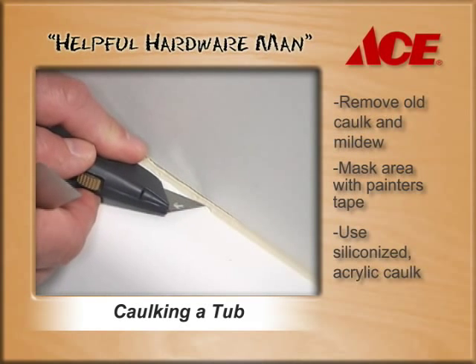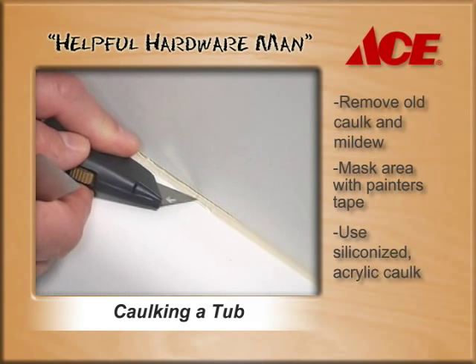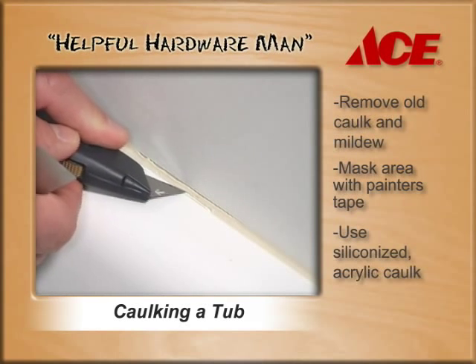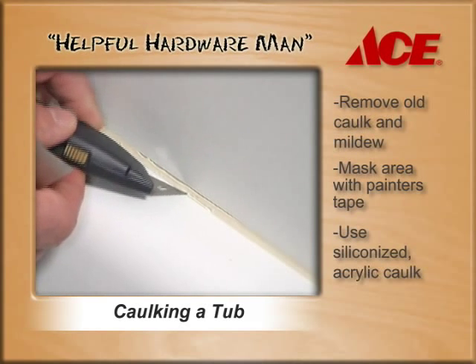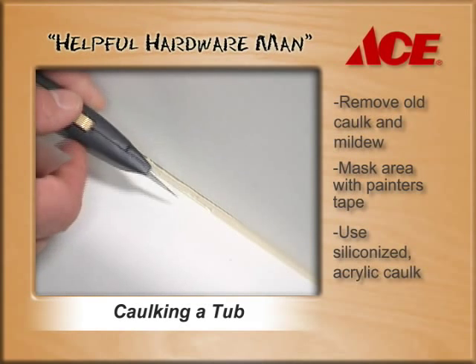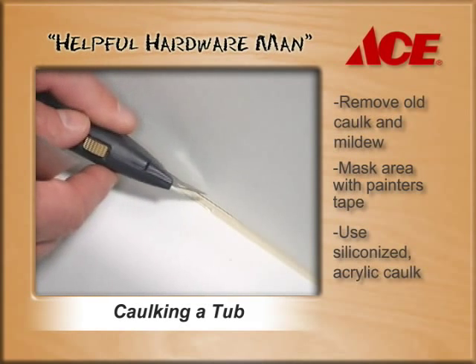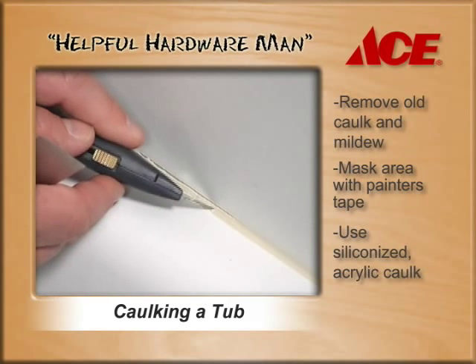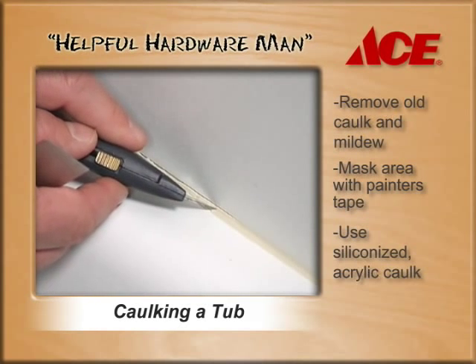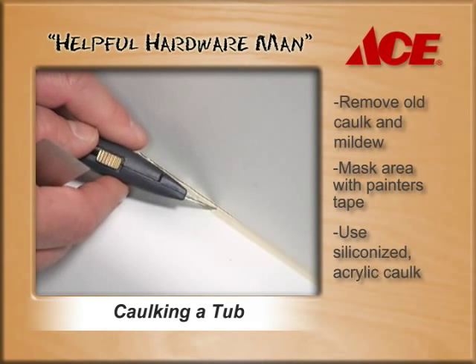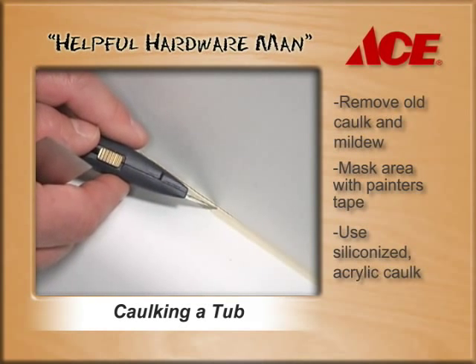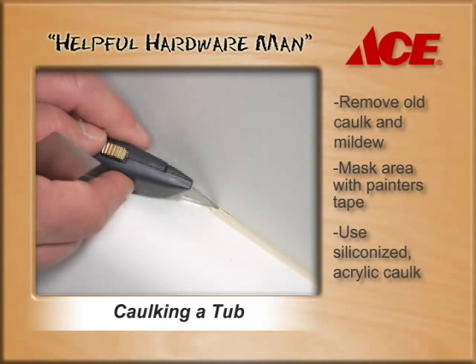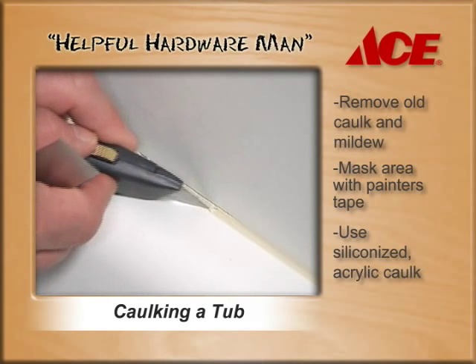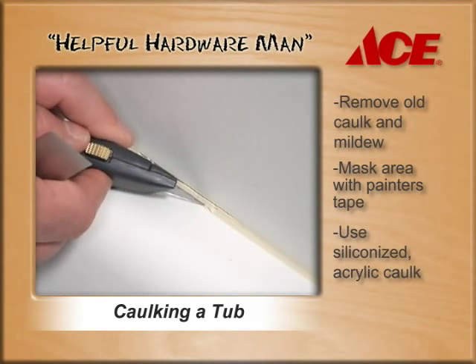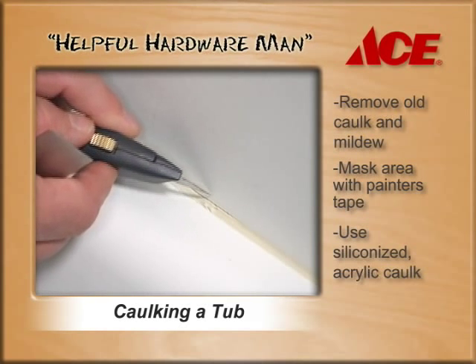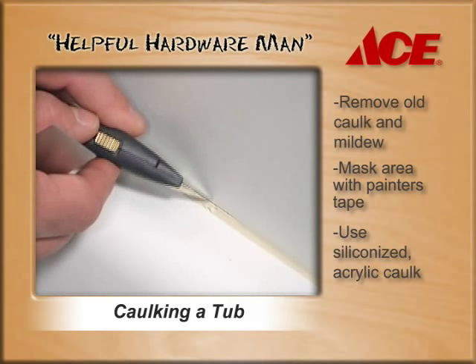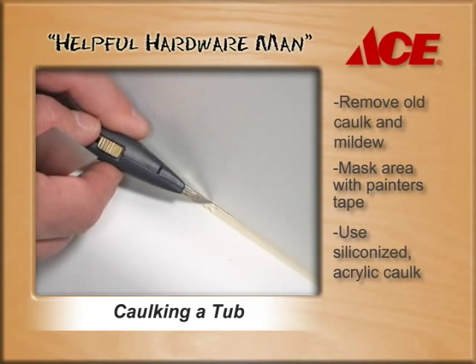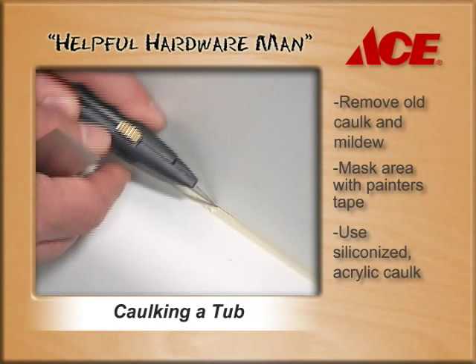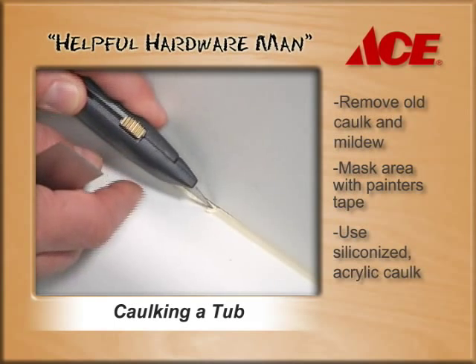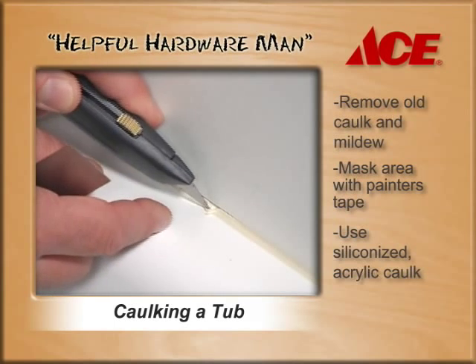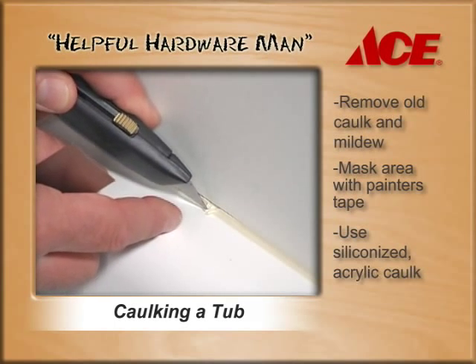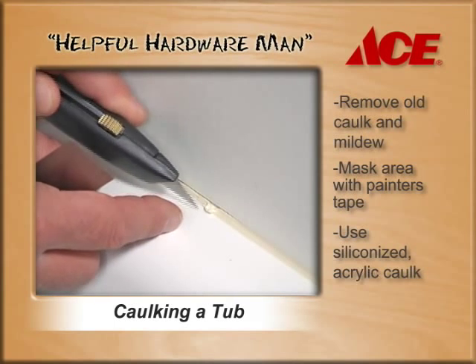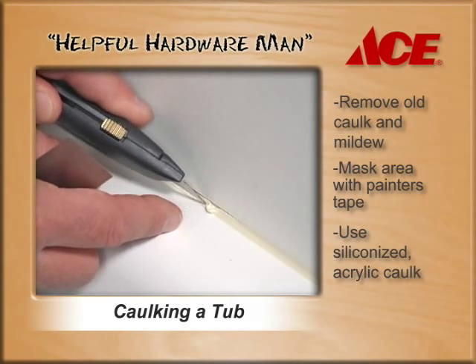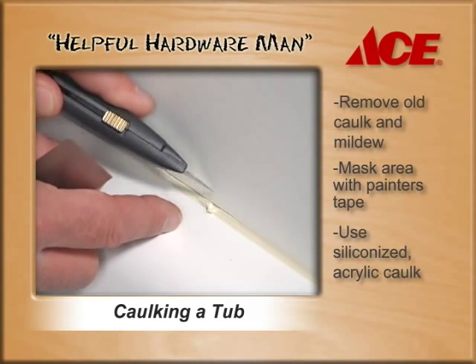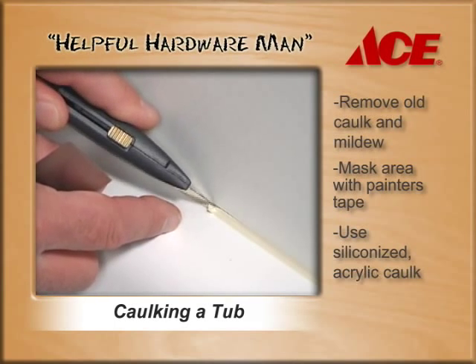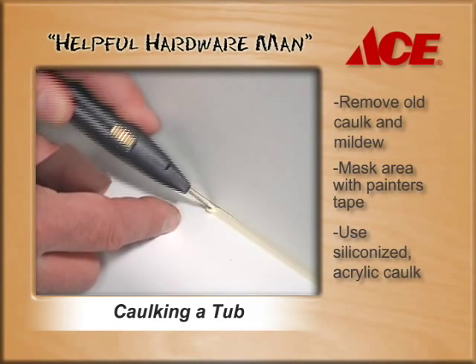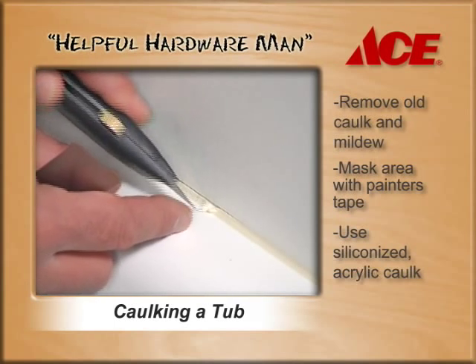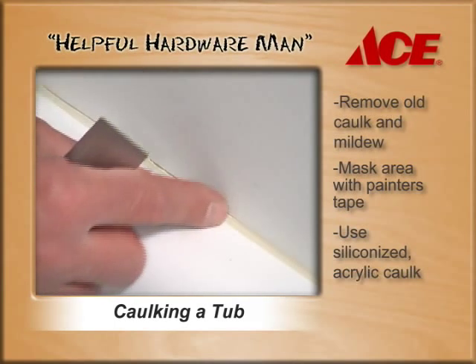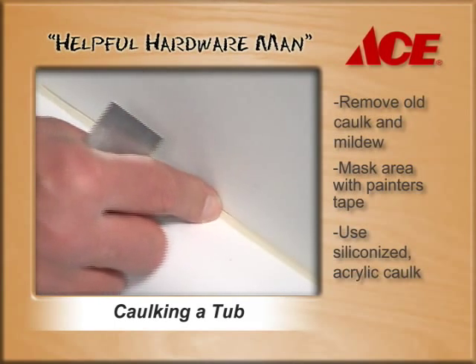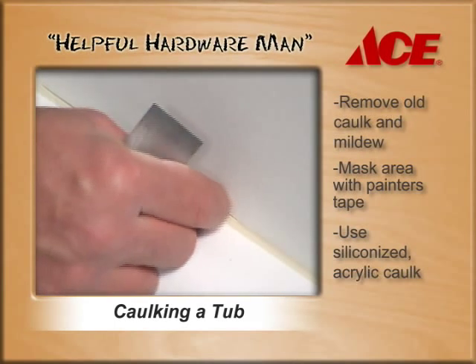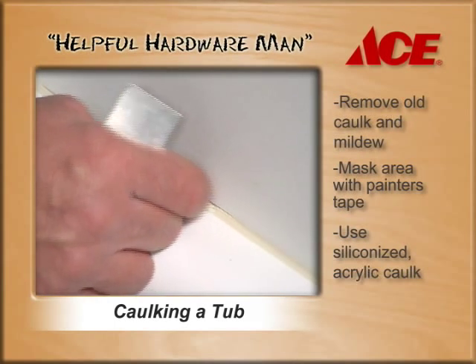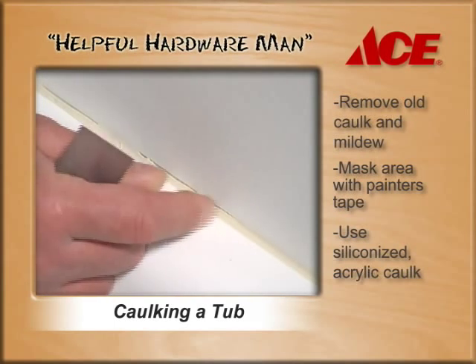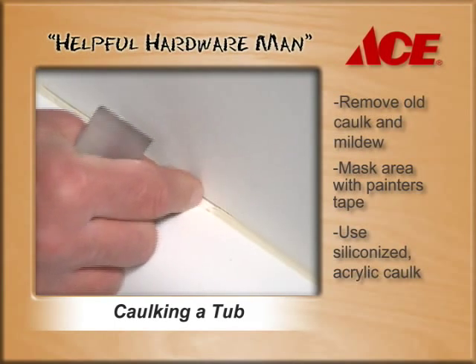Take a utility knife and cut that caulking away. You should be able to just peel it away and remove all that caulking.